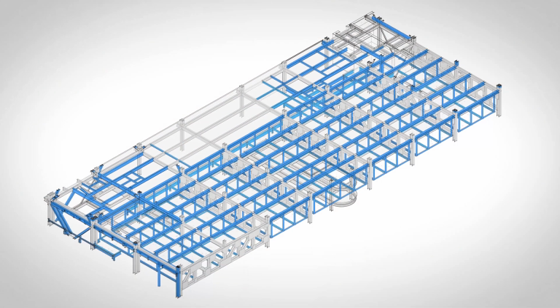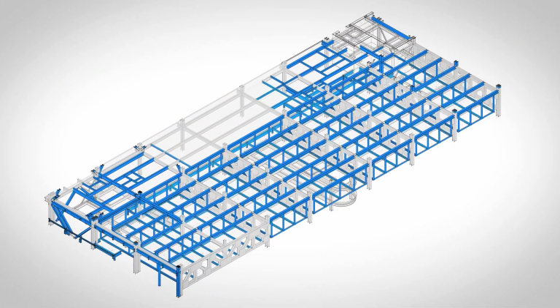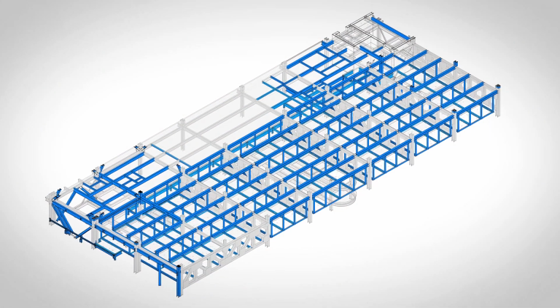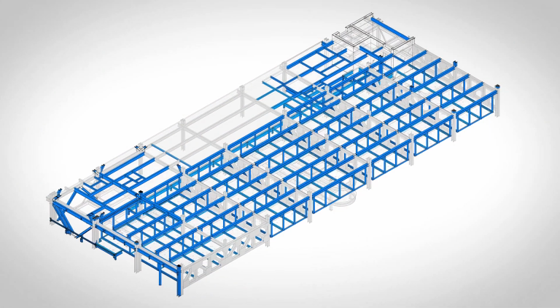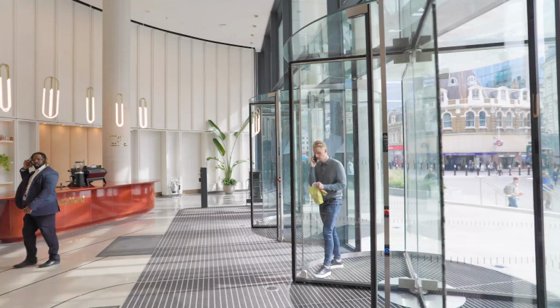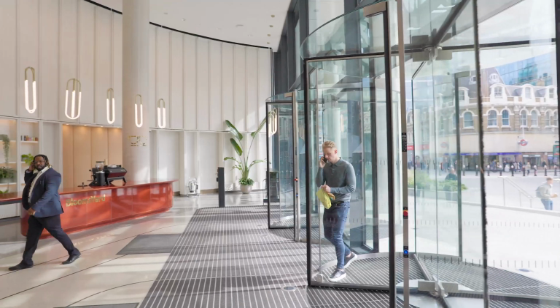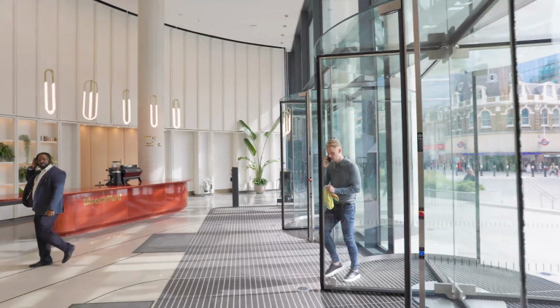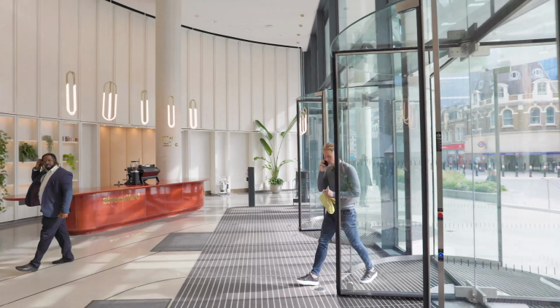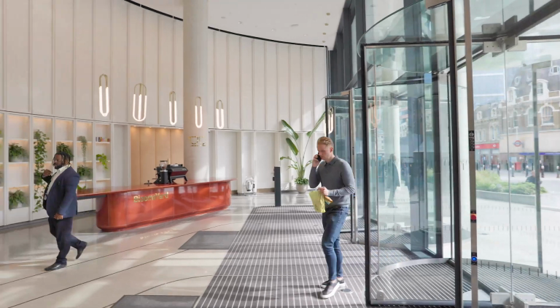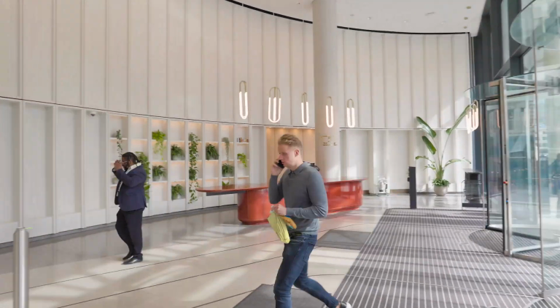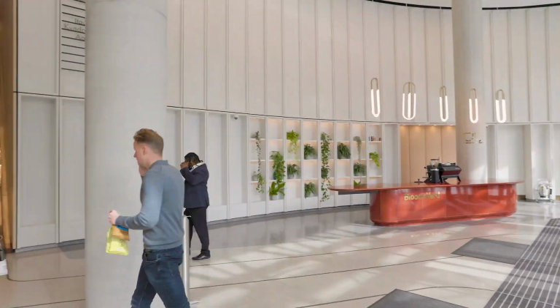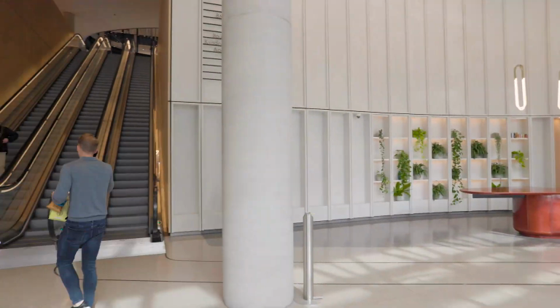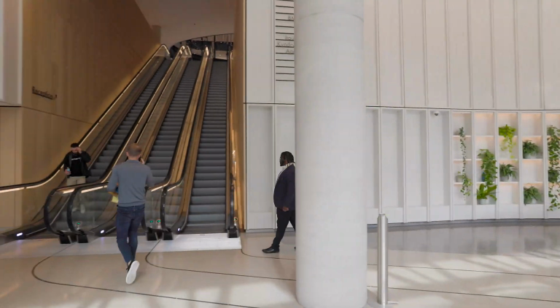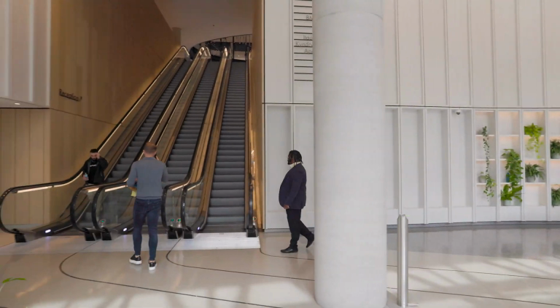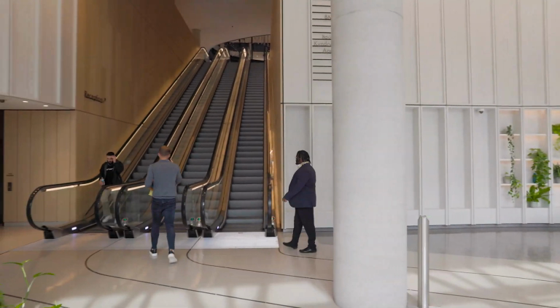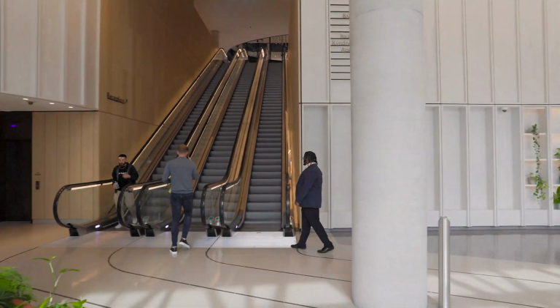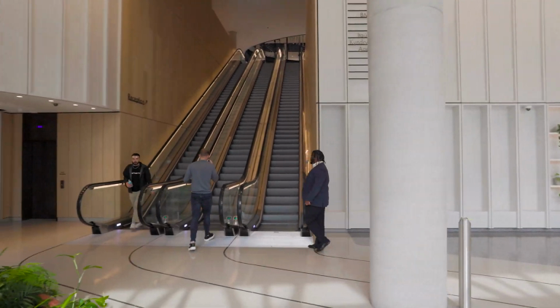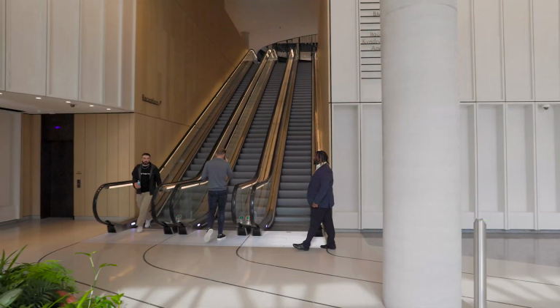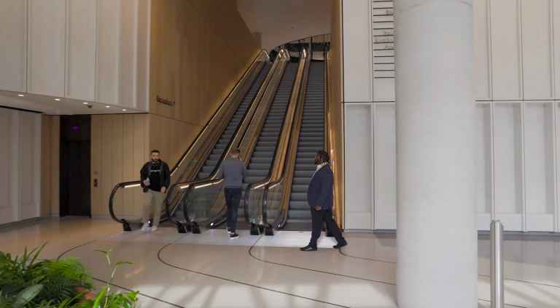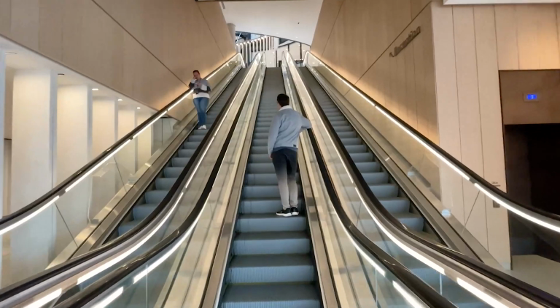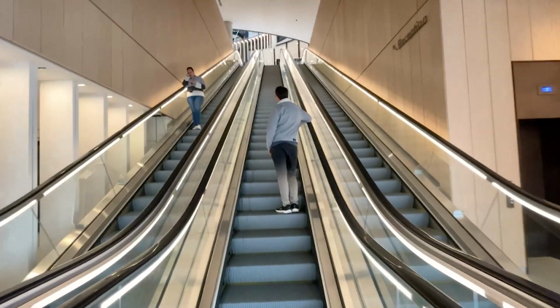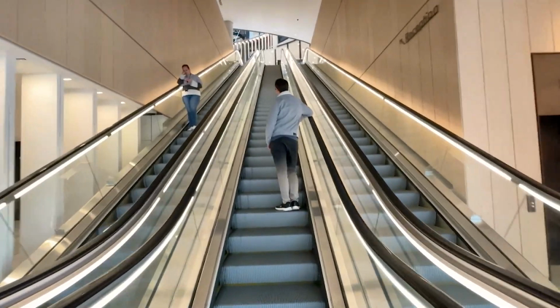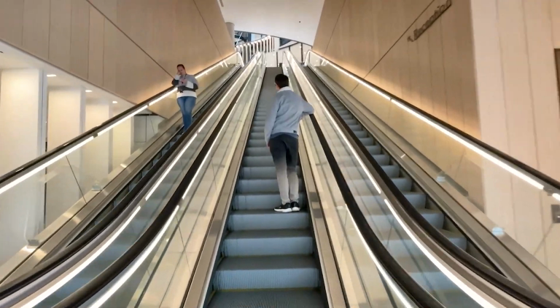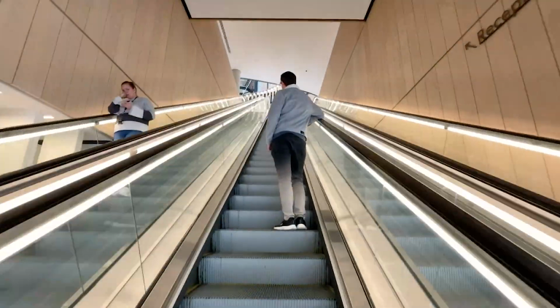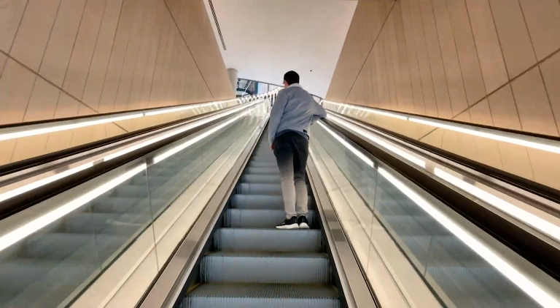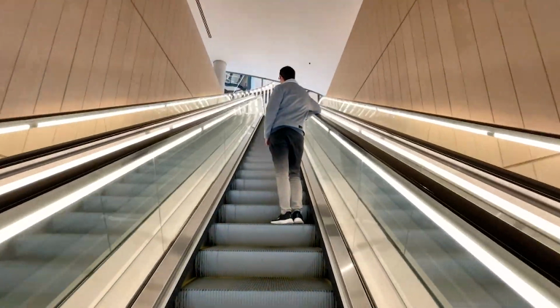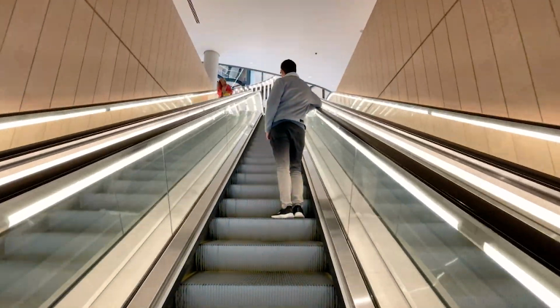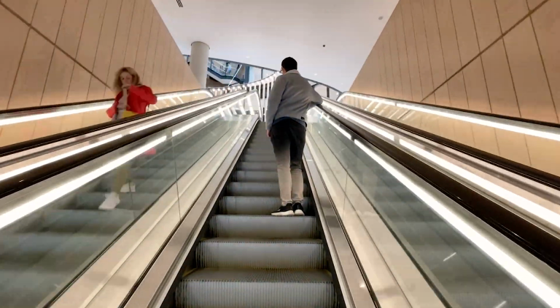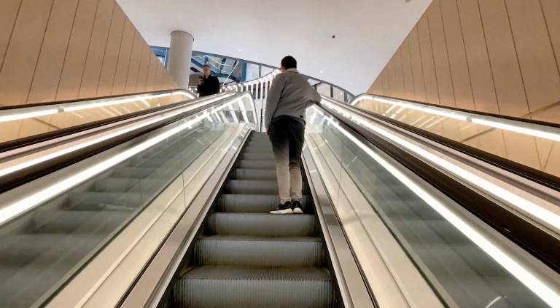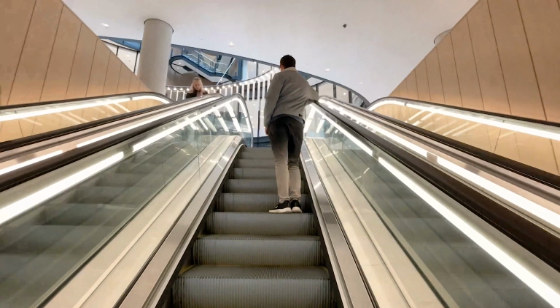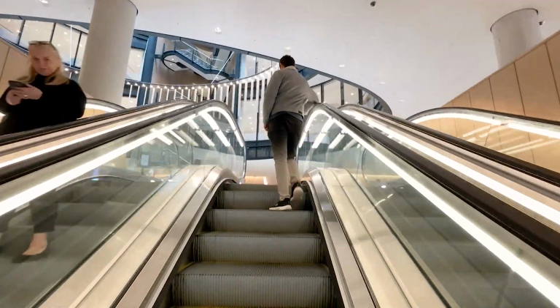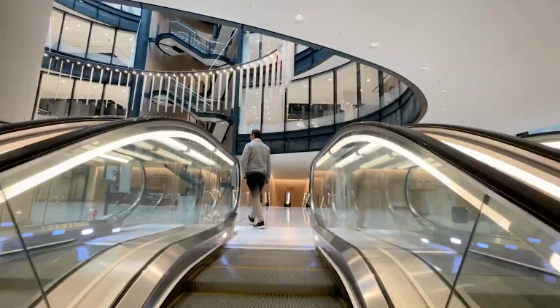Adding so much additional floor area meant that the vertical circulation would need to be overhauled — more lifts, more stairs, more risers.